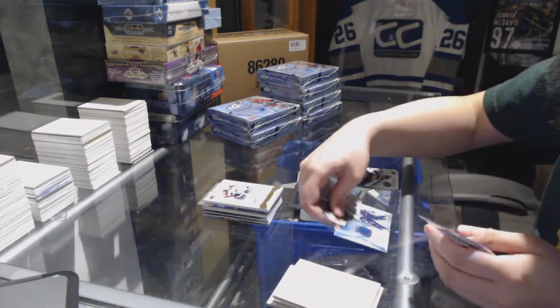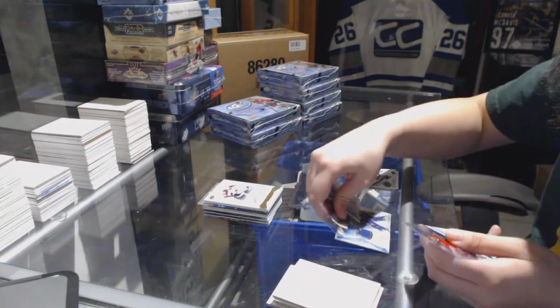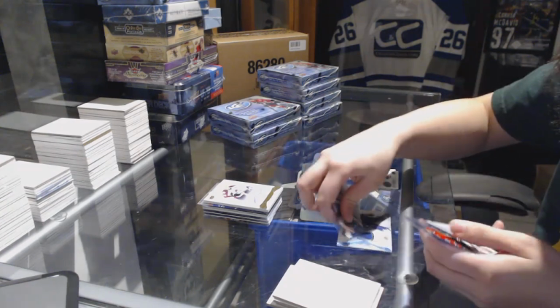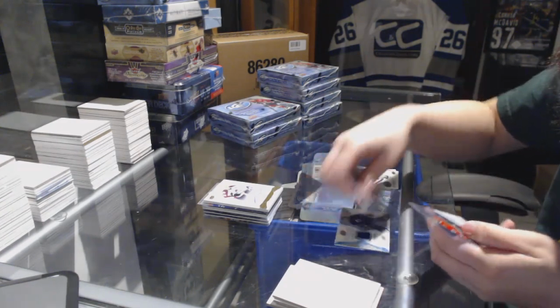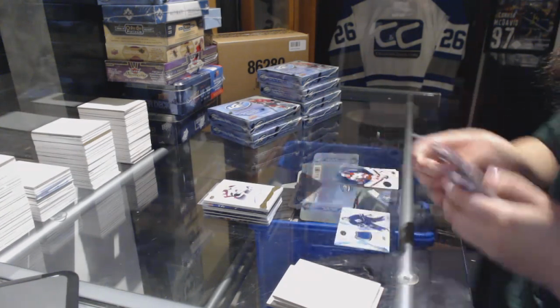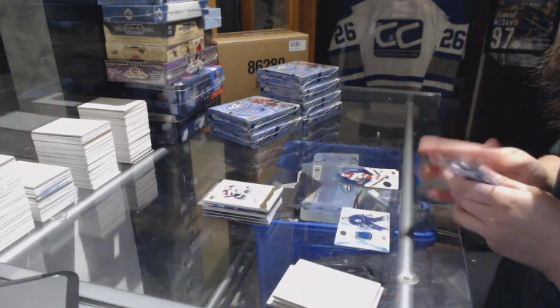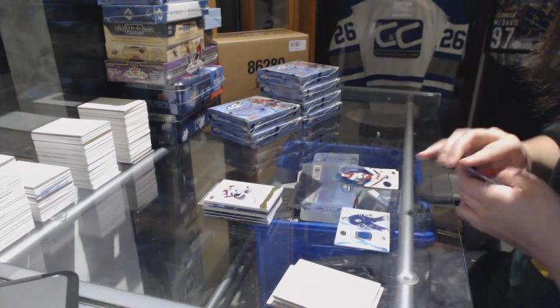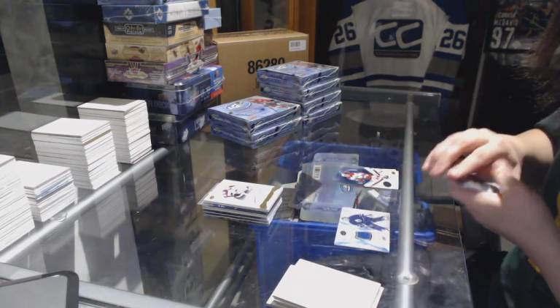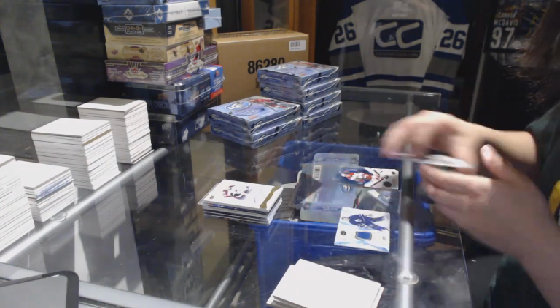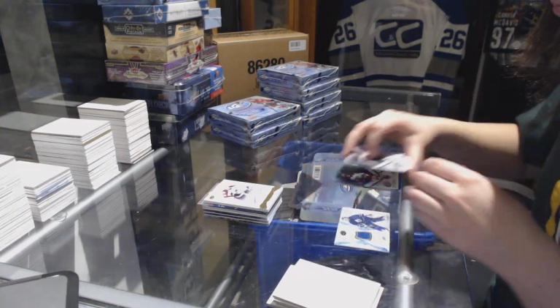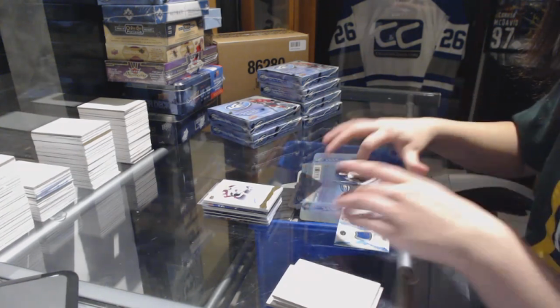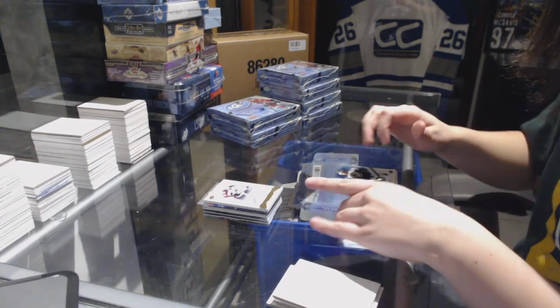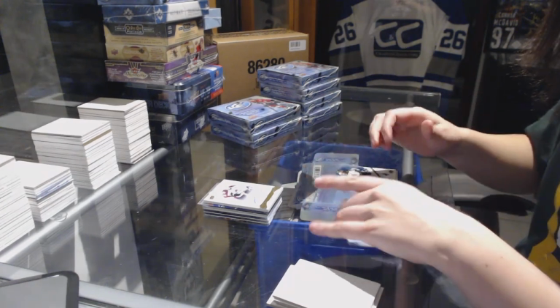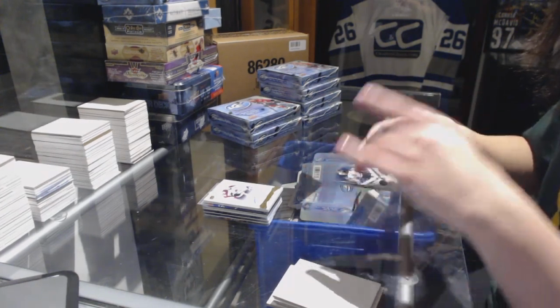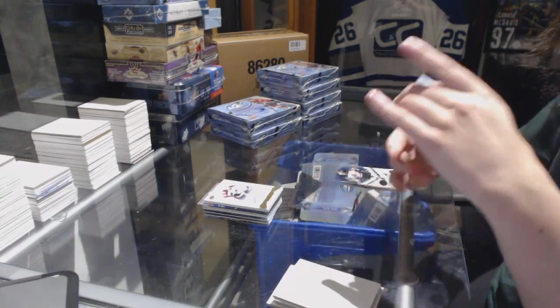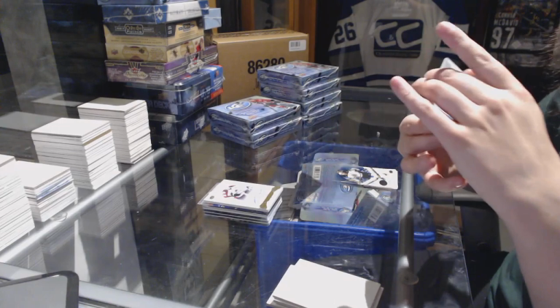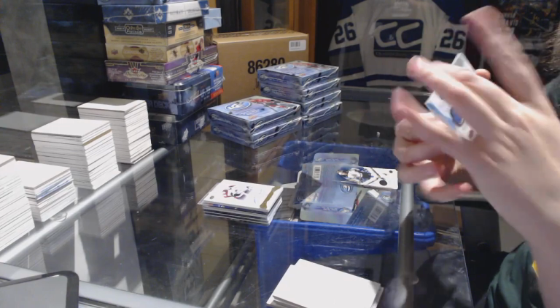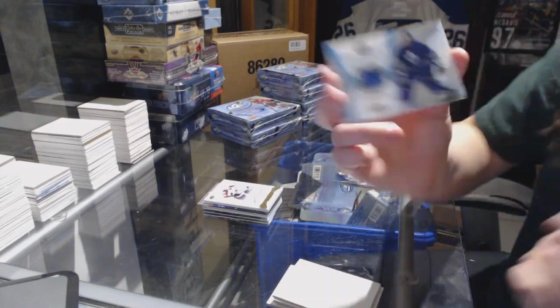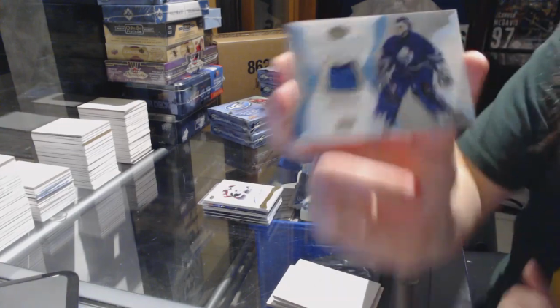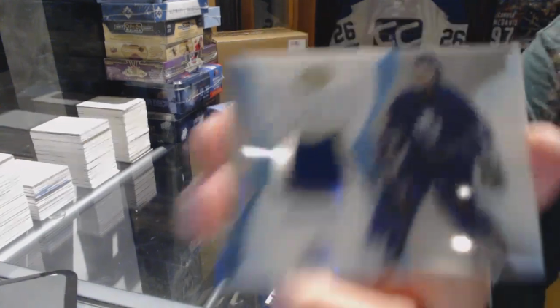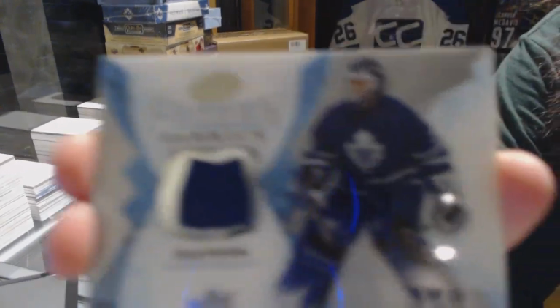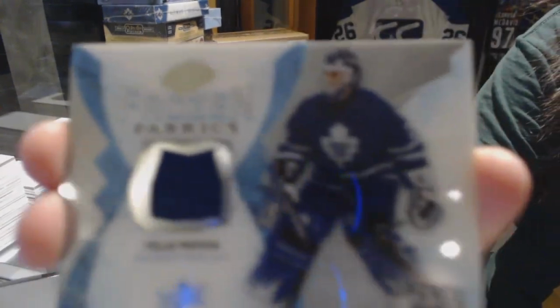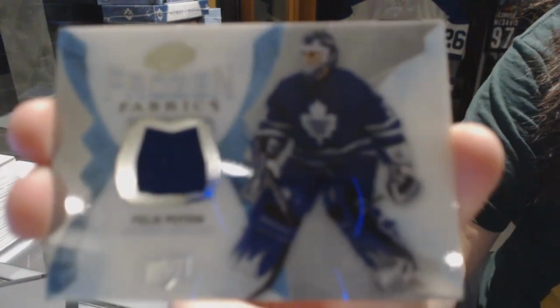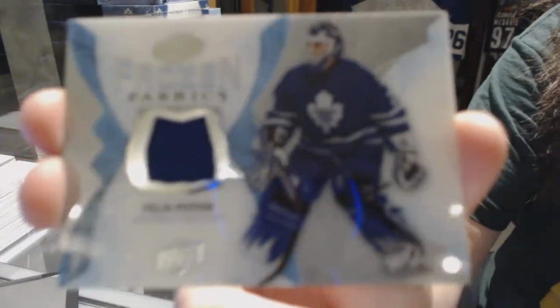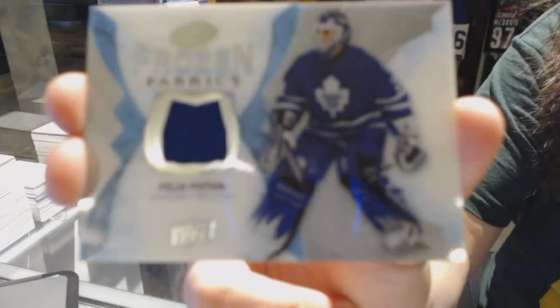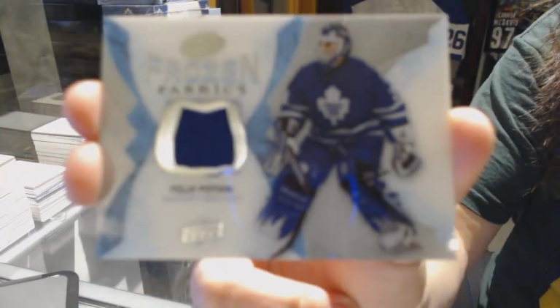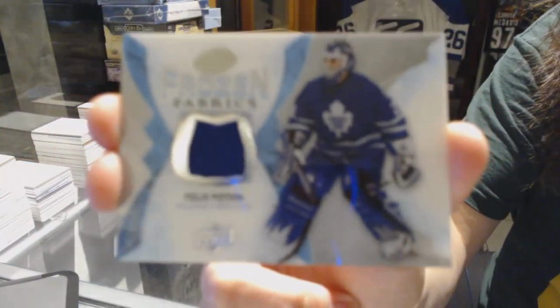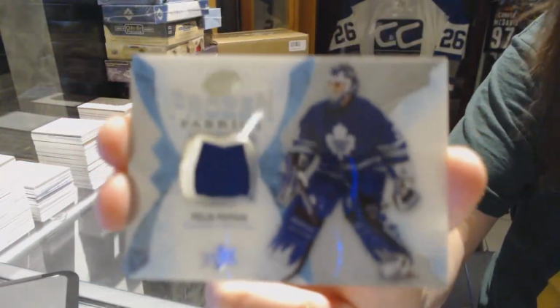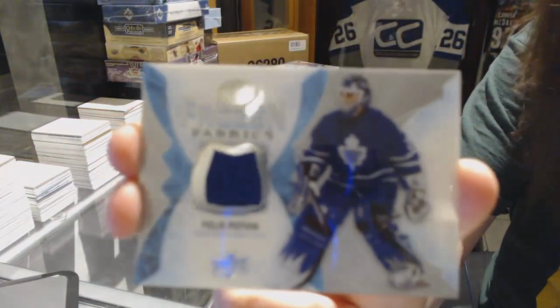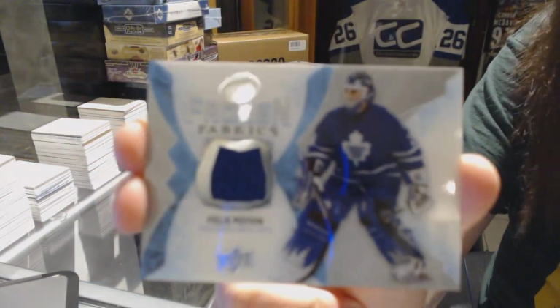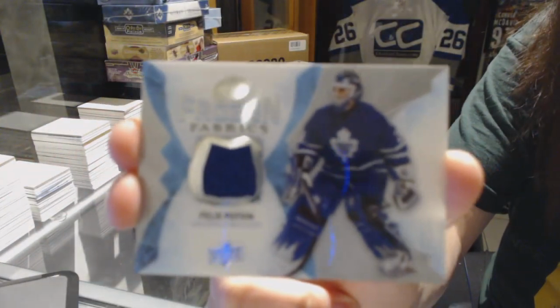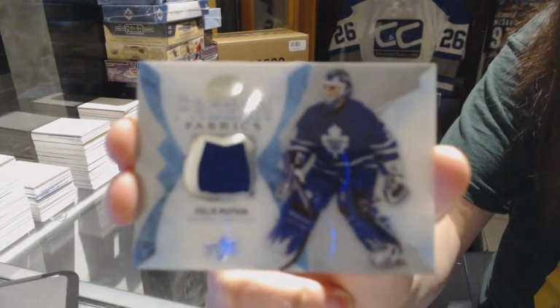And a Frozen Fabrics jersey for the Toronto Maple Leafs, Felix Pommenville.